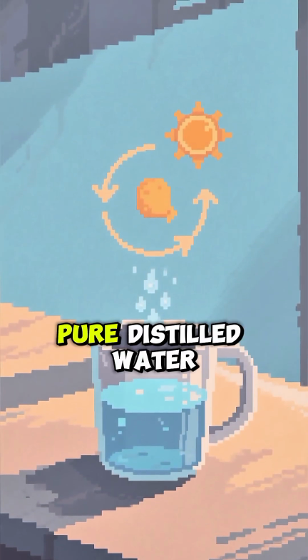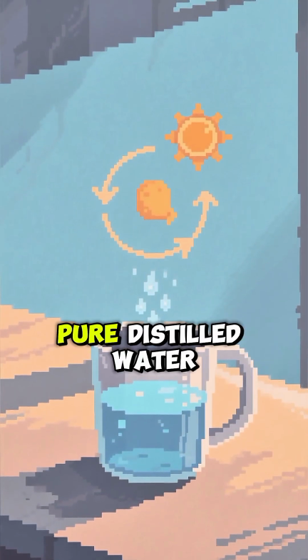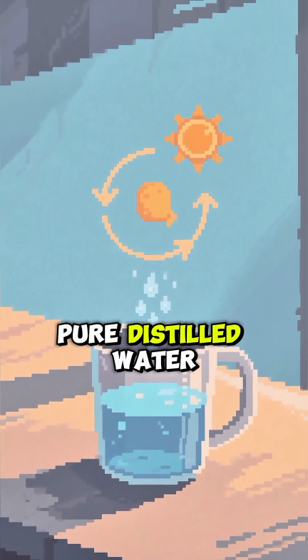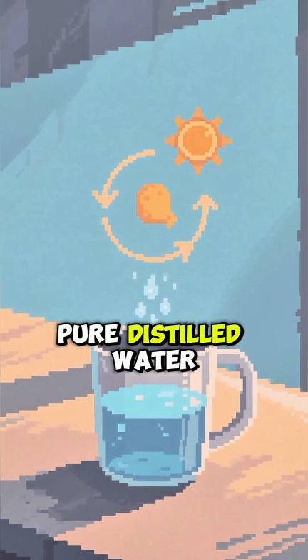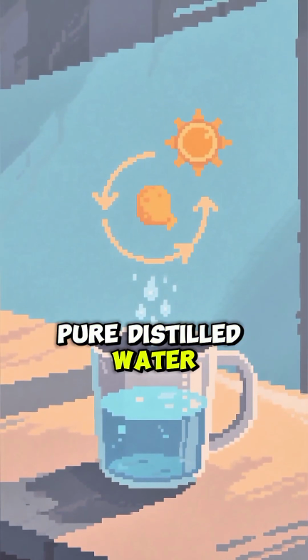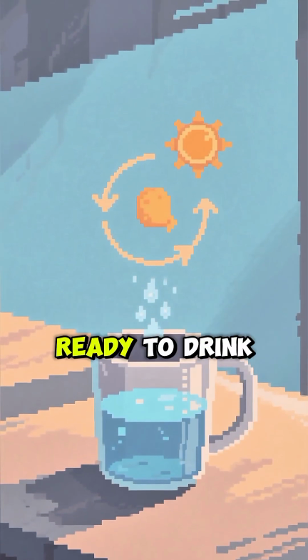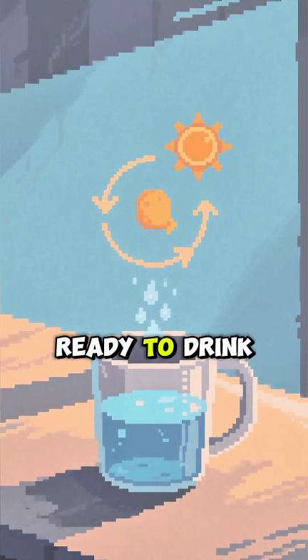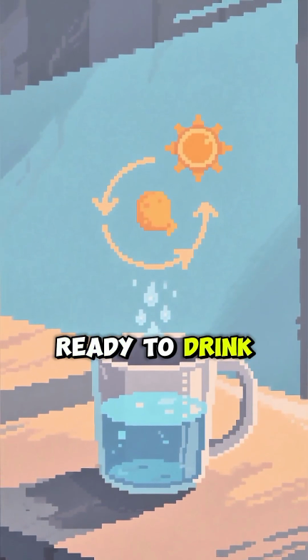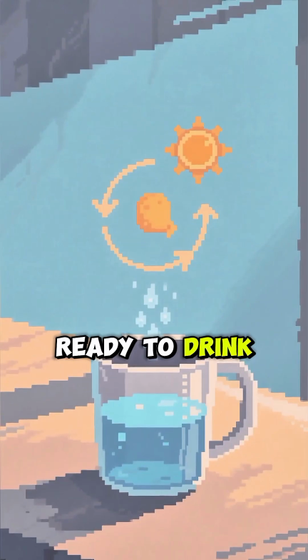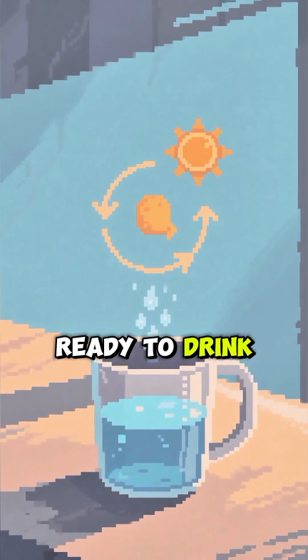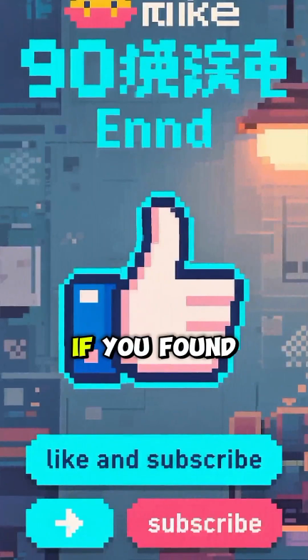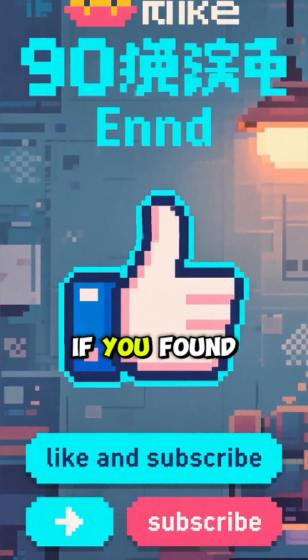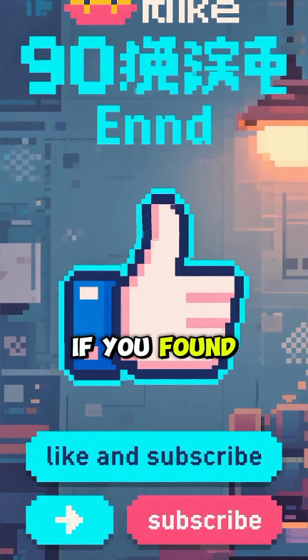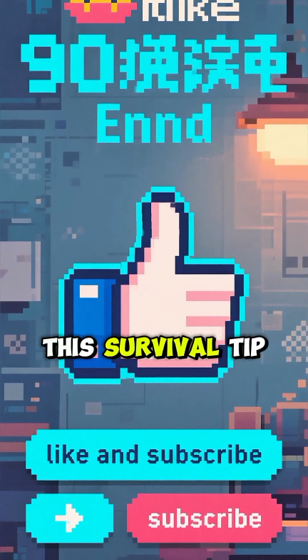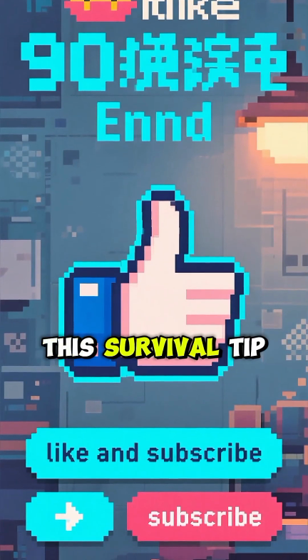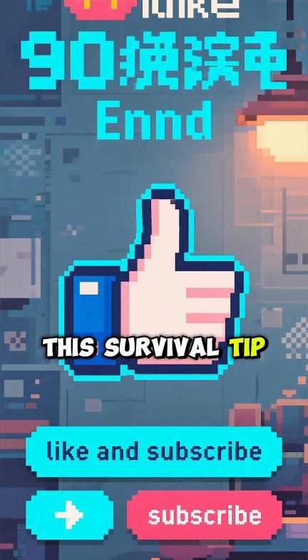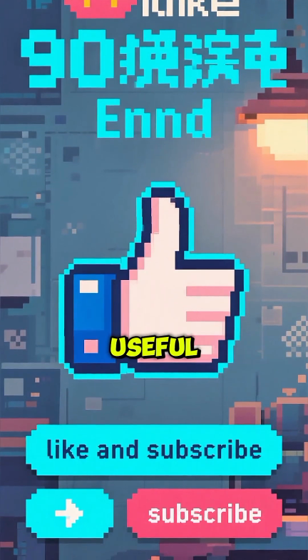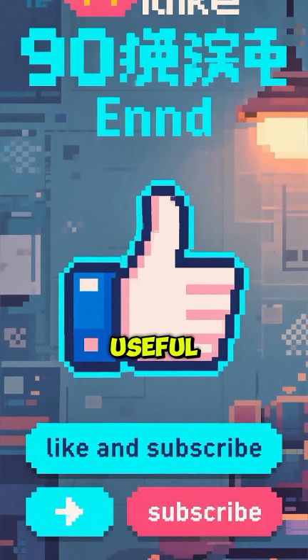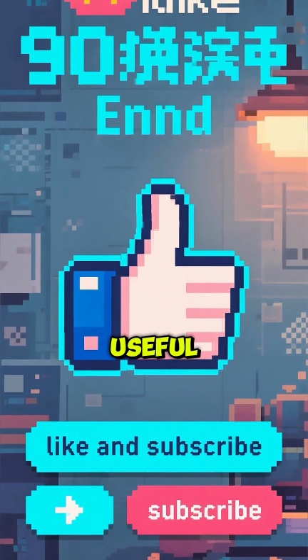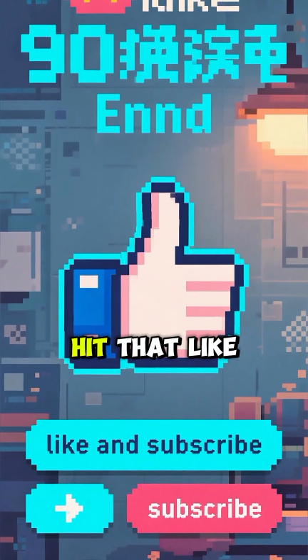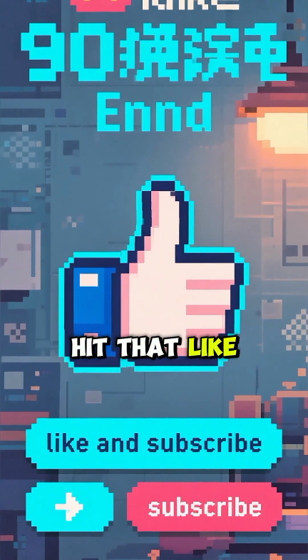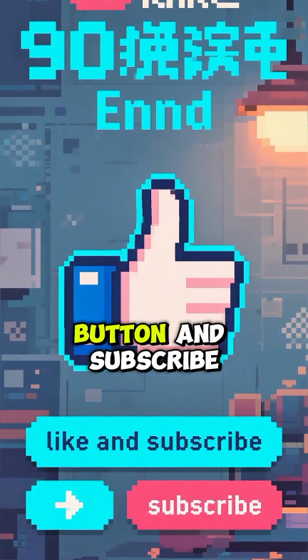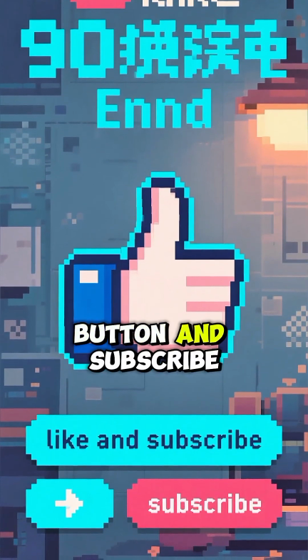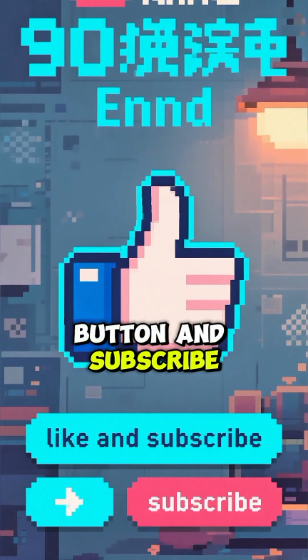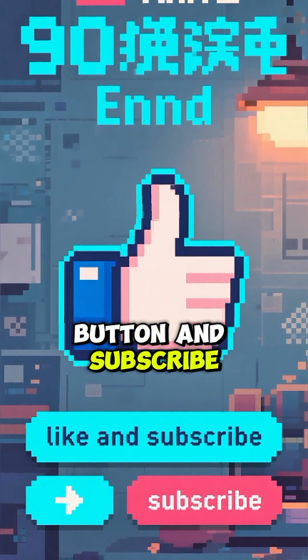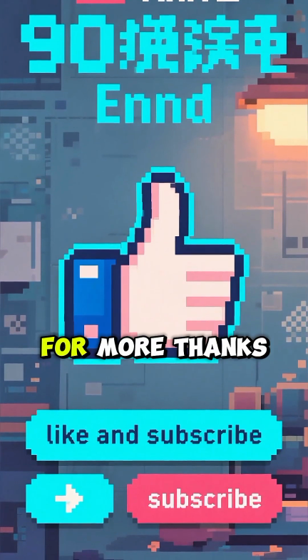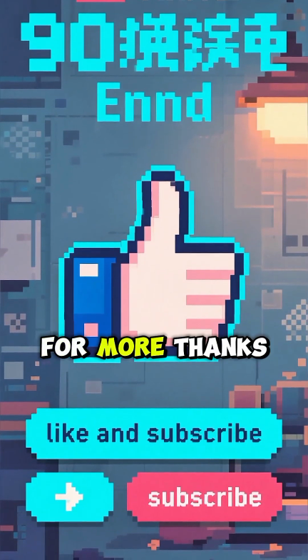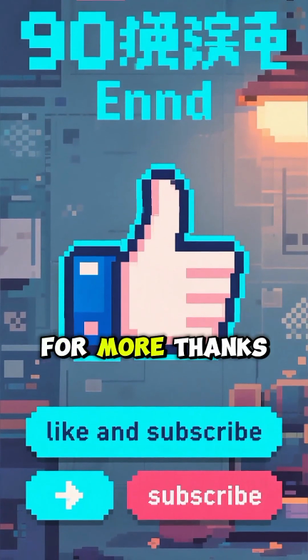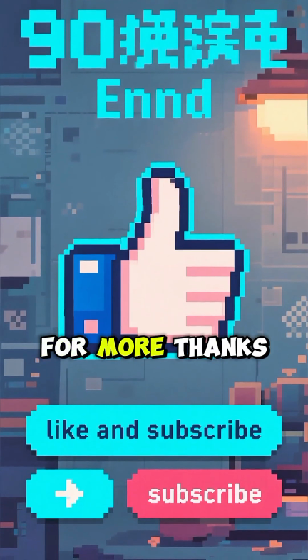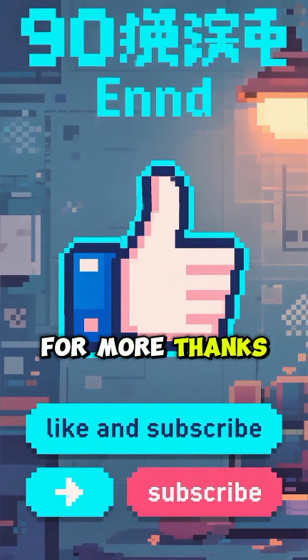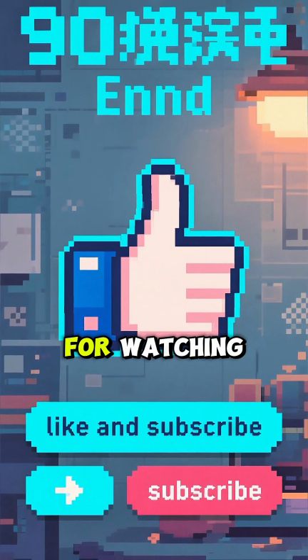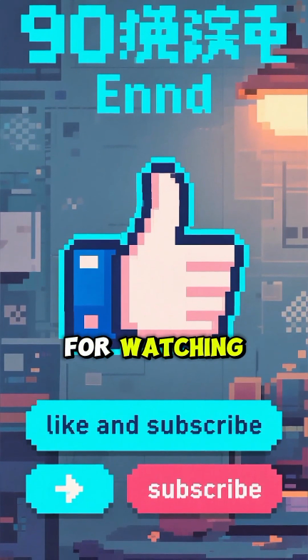If you found this survival tip useful, hit that like button and subscribe for more. Thanks for watching.